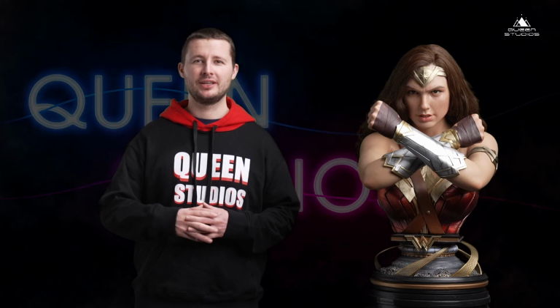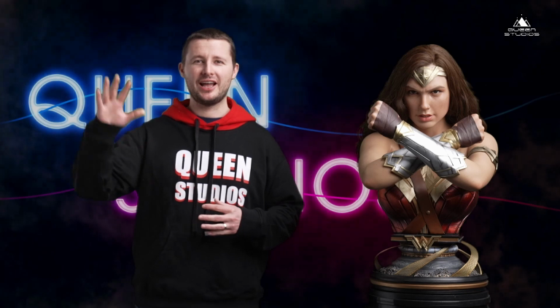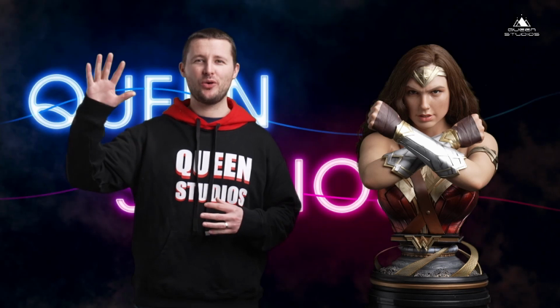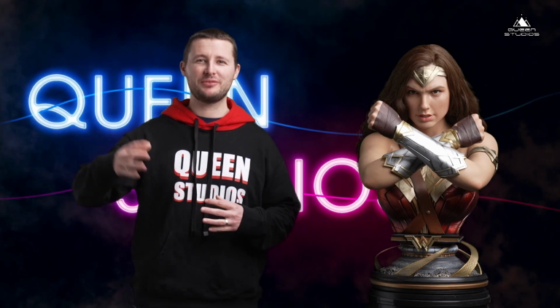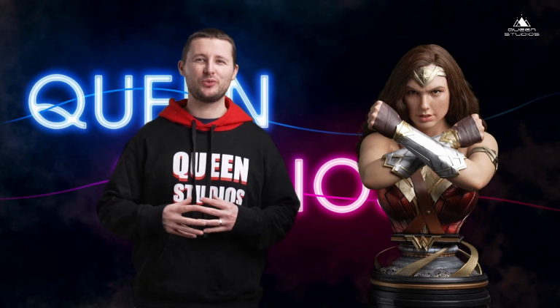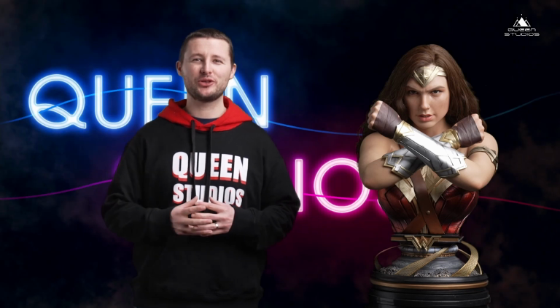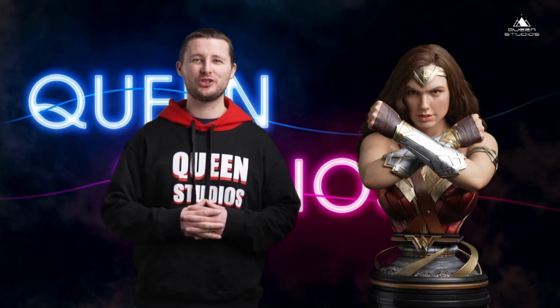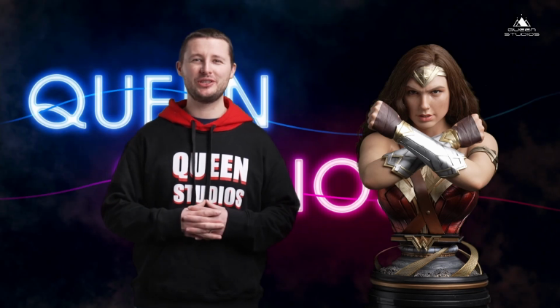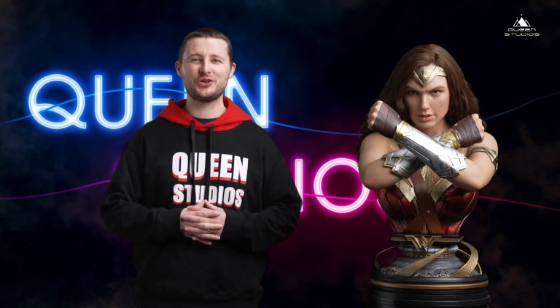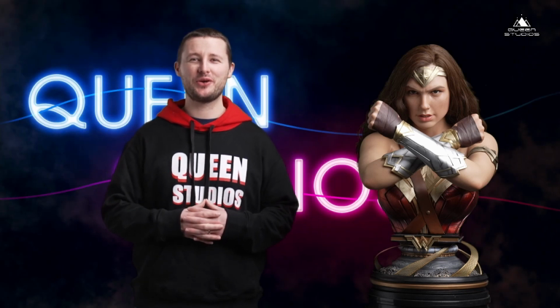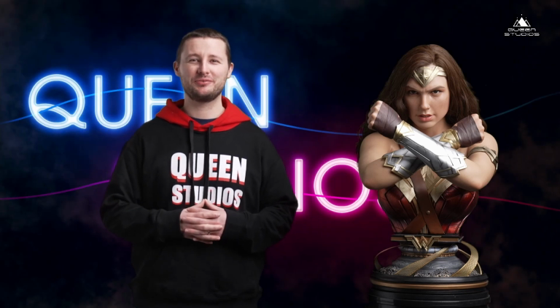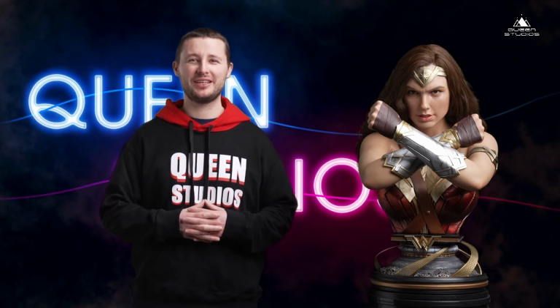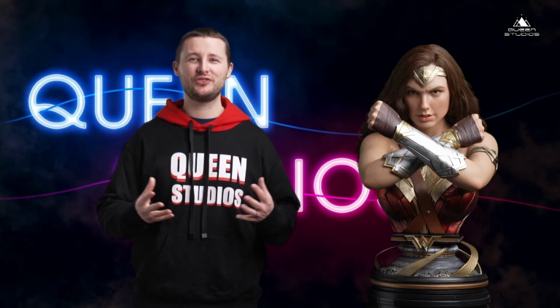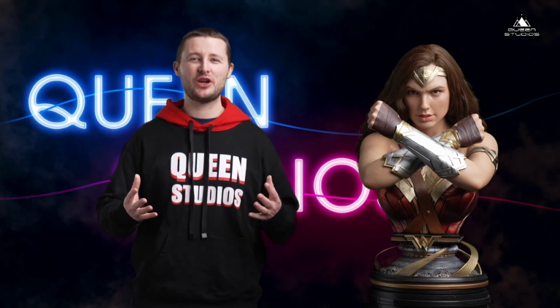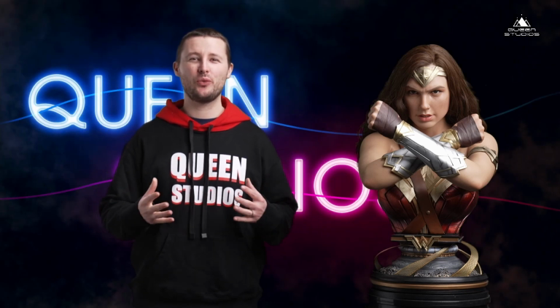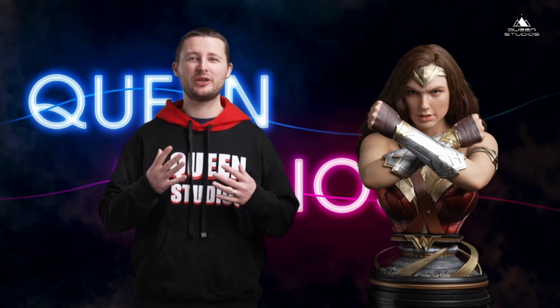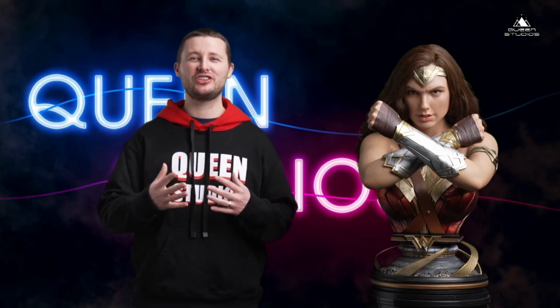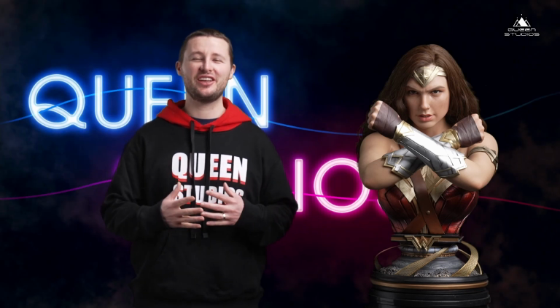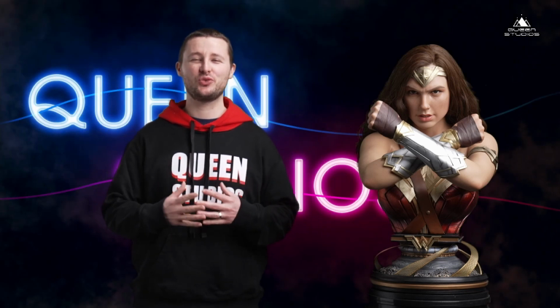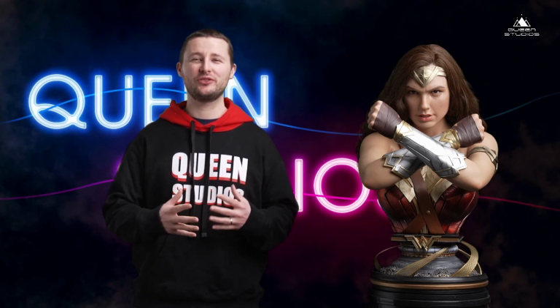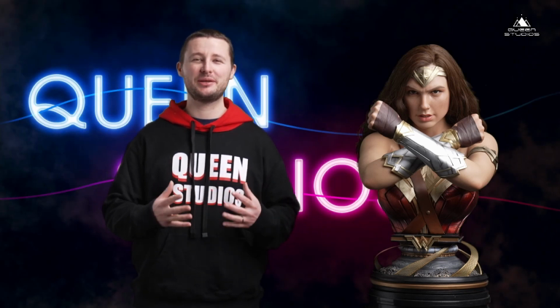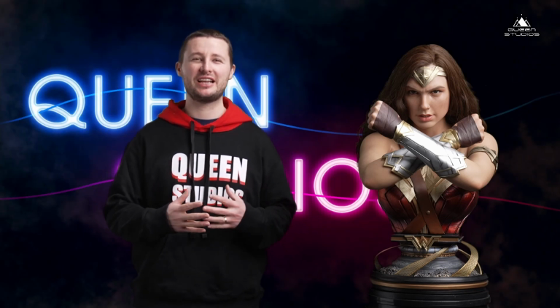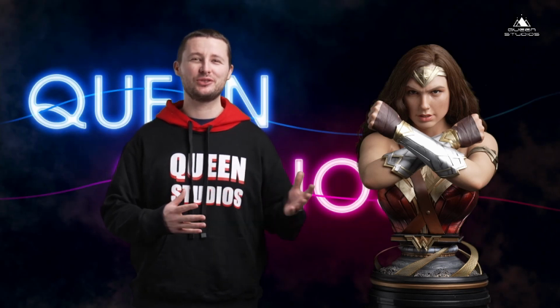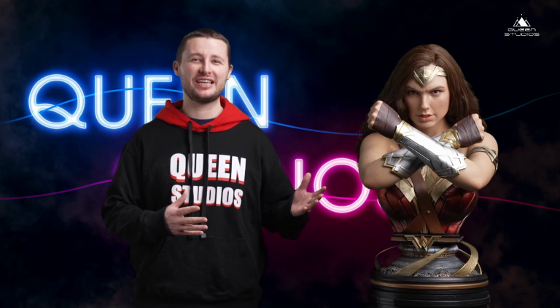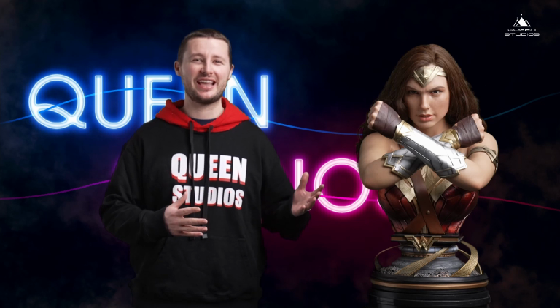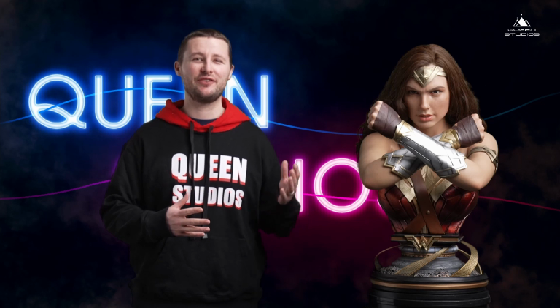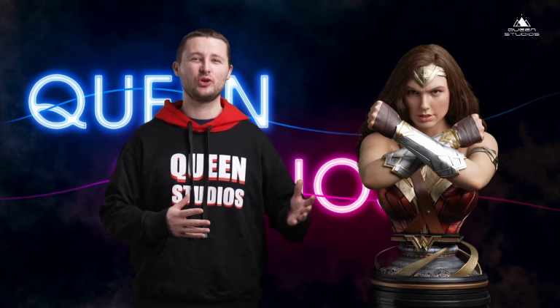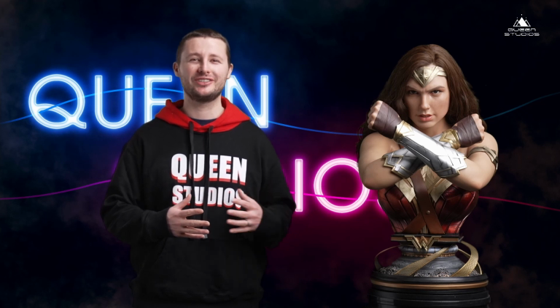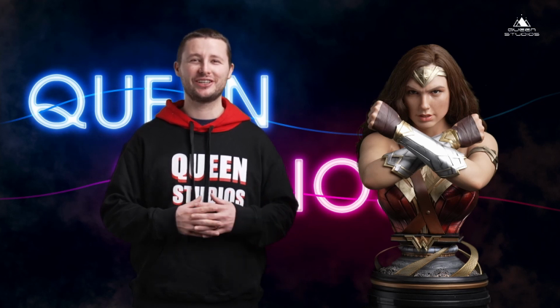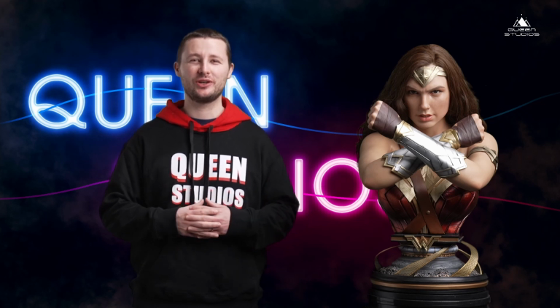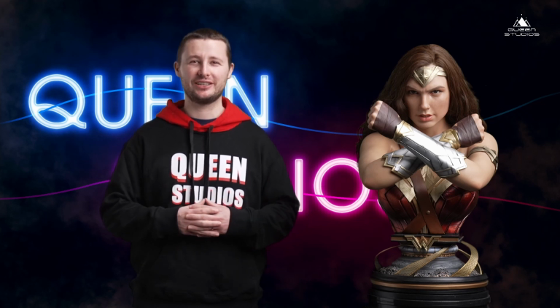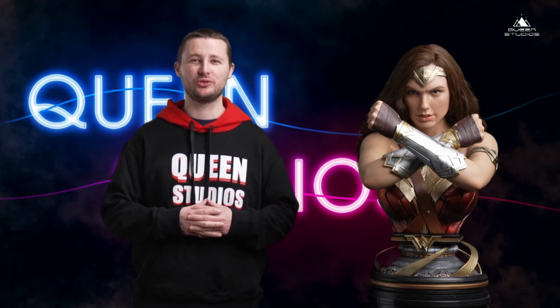Hello and welcome to Queen Studios. In this video we're going to share 12 tips on how to take care of your silicone collectibles.